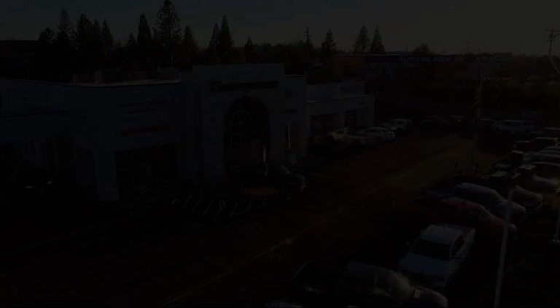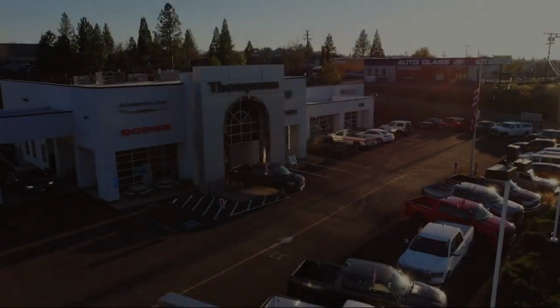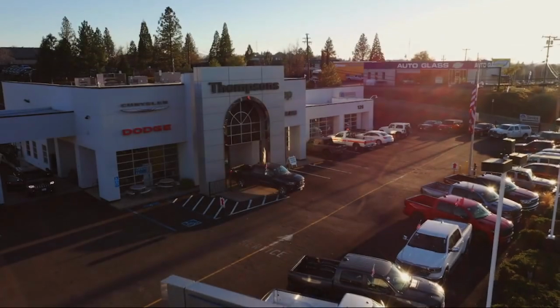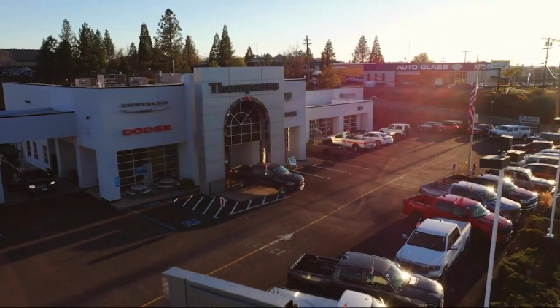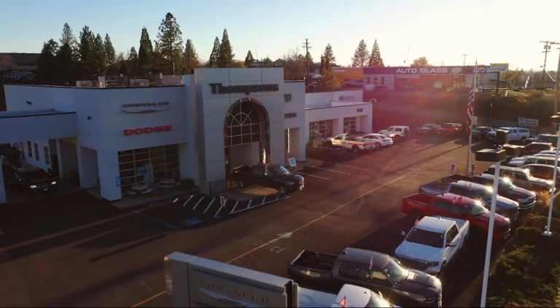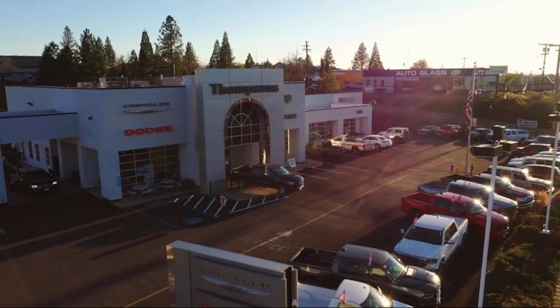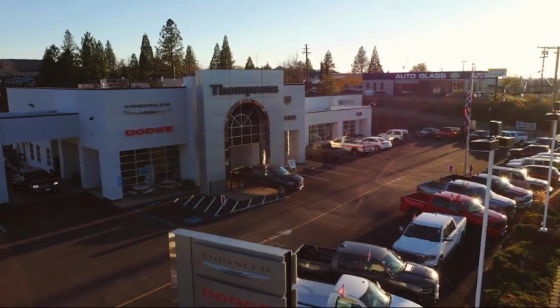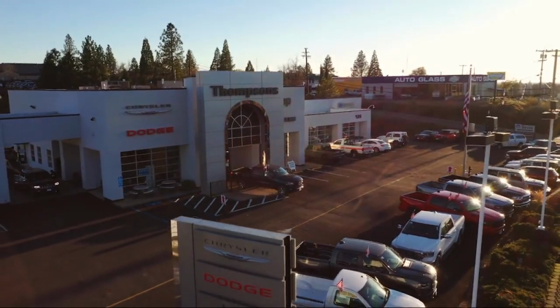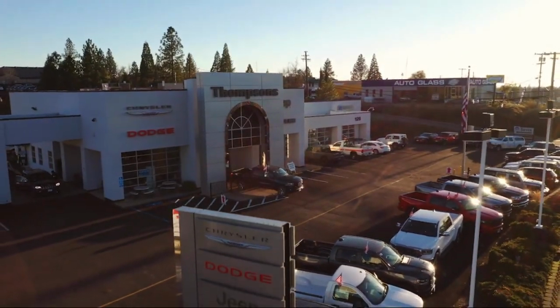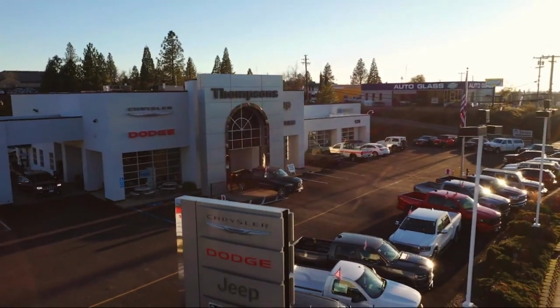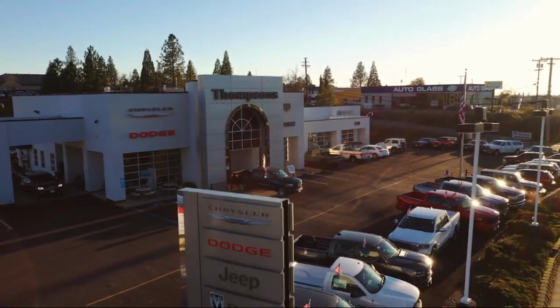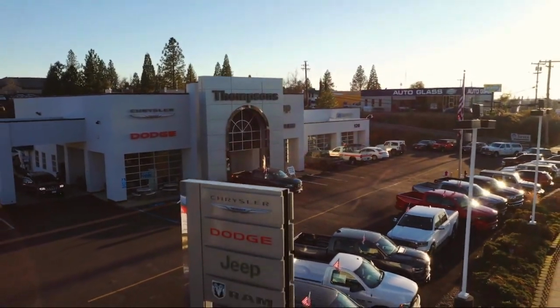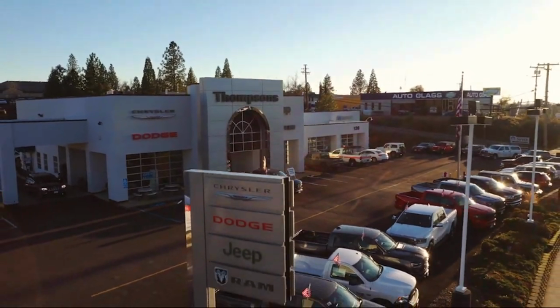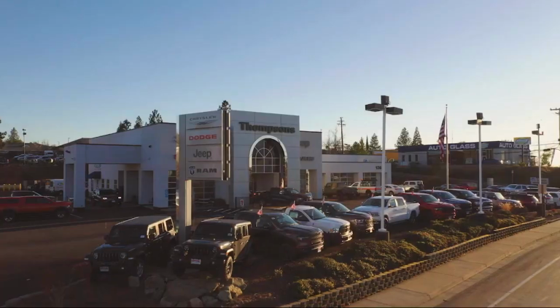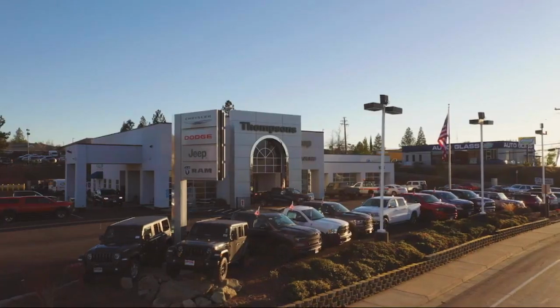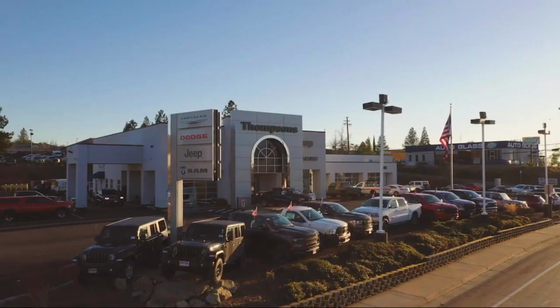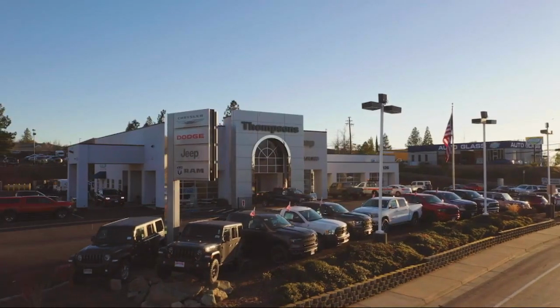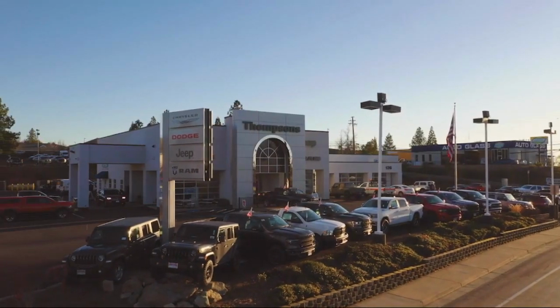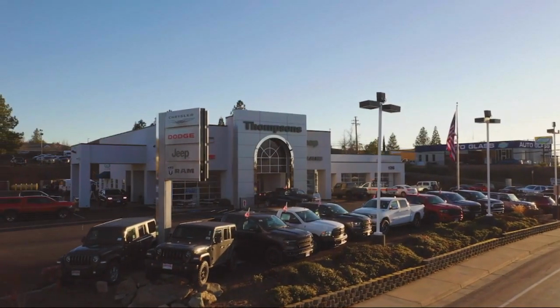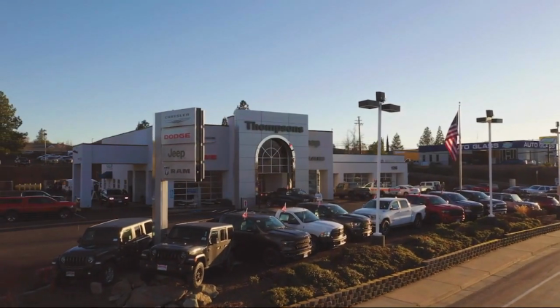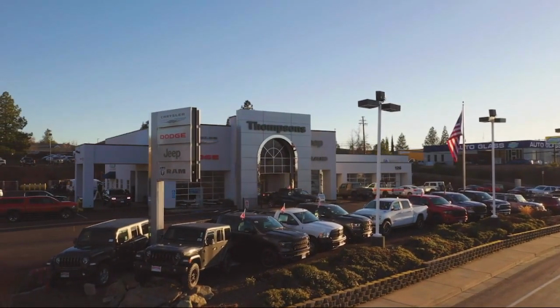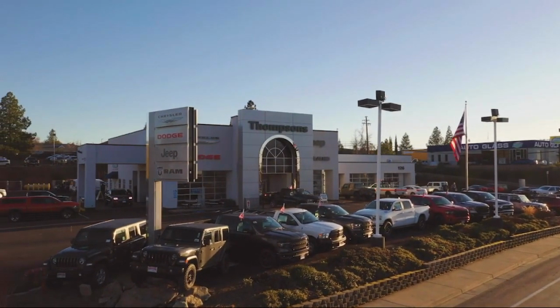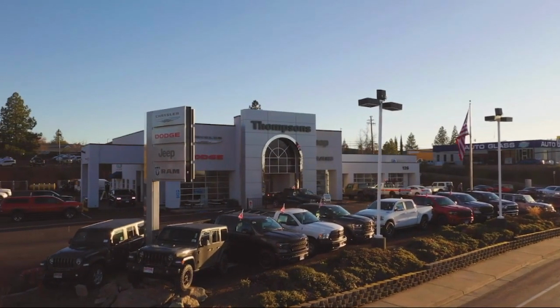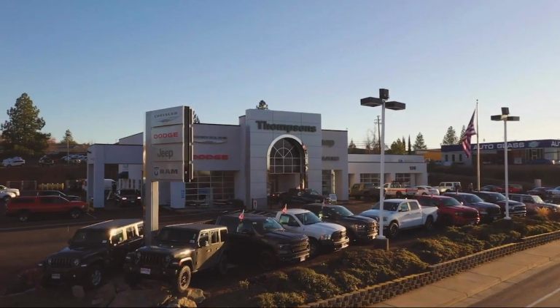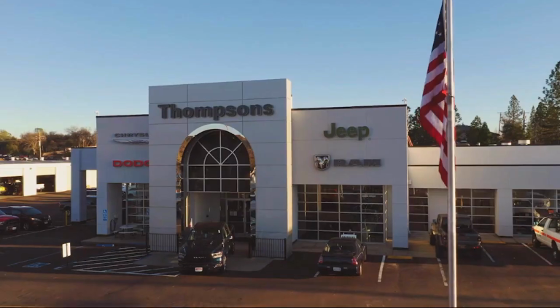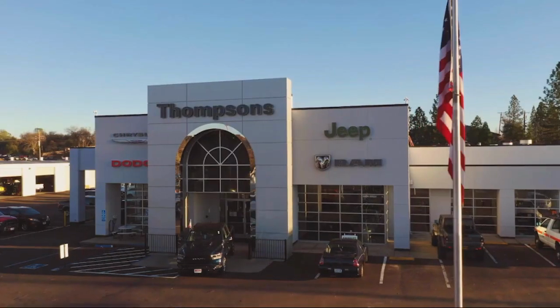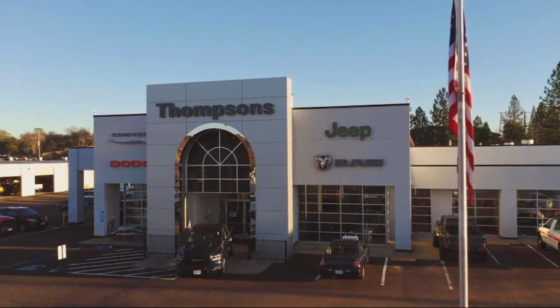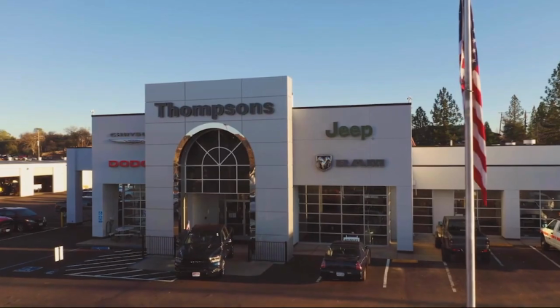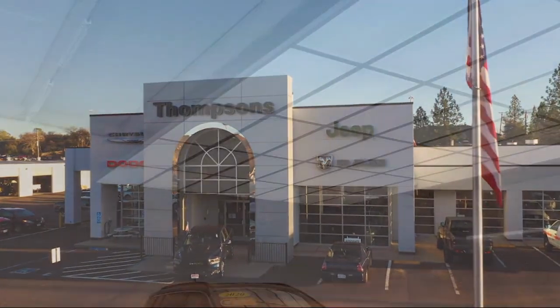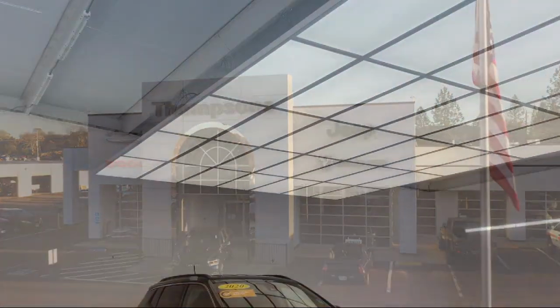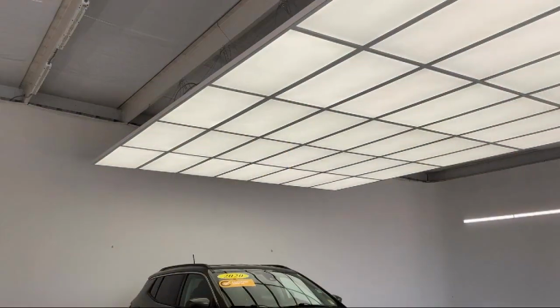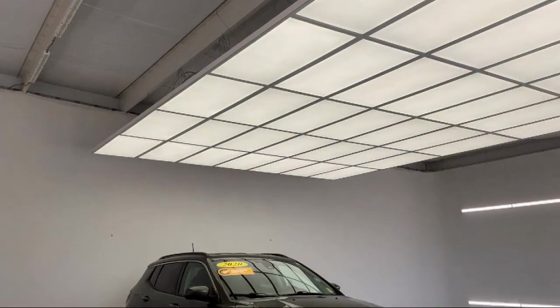Welcome to Thompson's Chrysler Dodge Jeep Ram, and here's a look at another one of our great vehicles for sale.